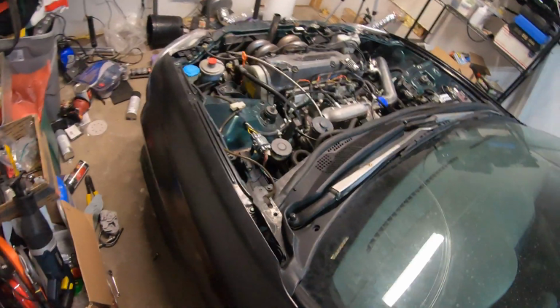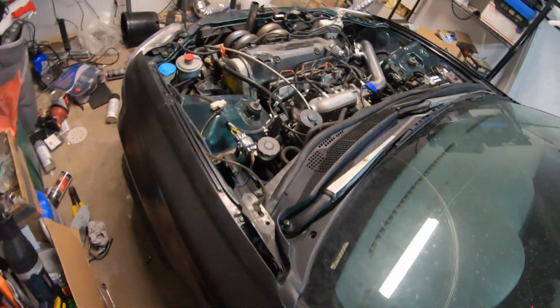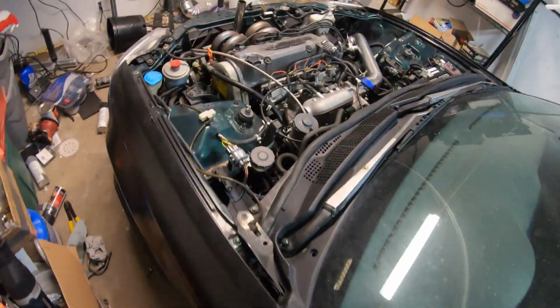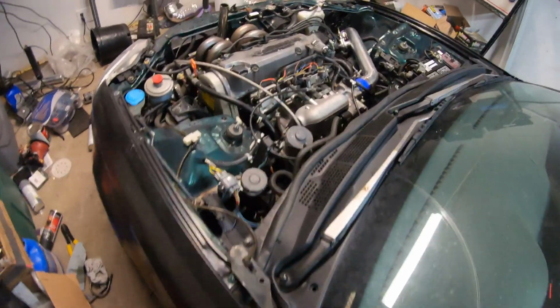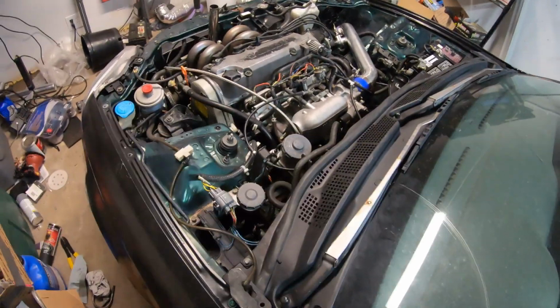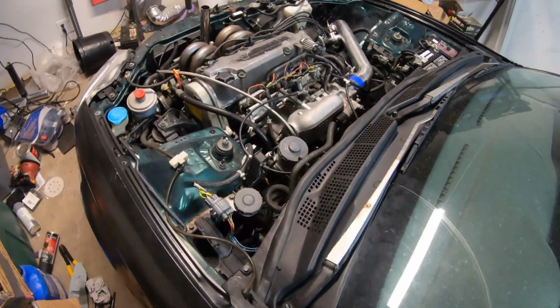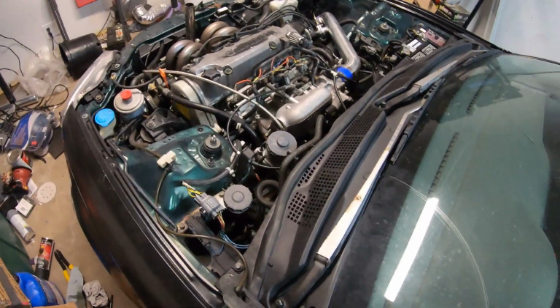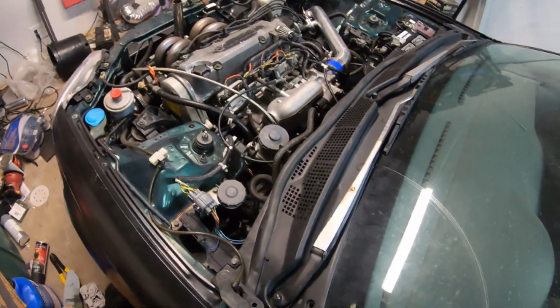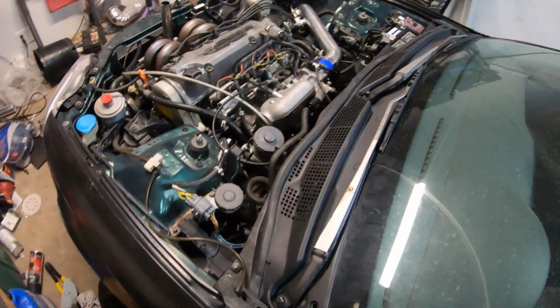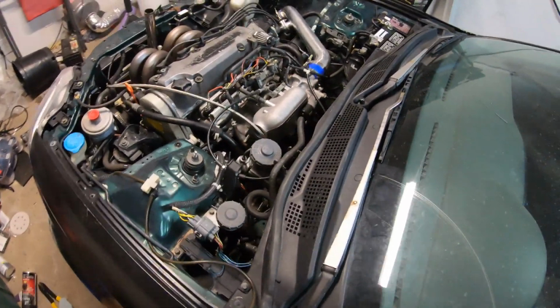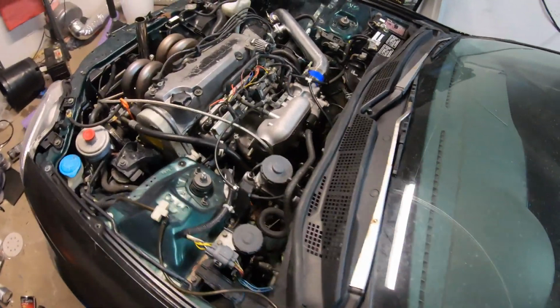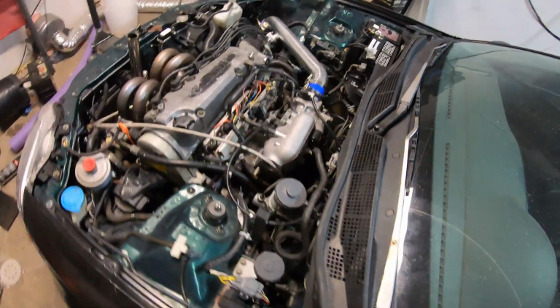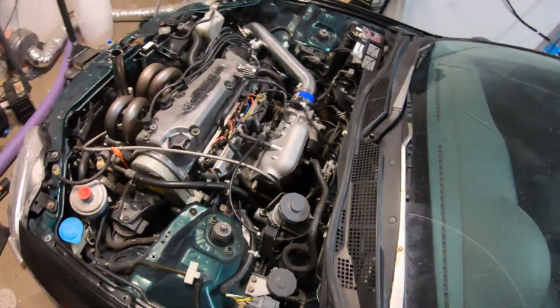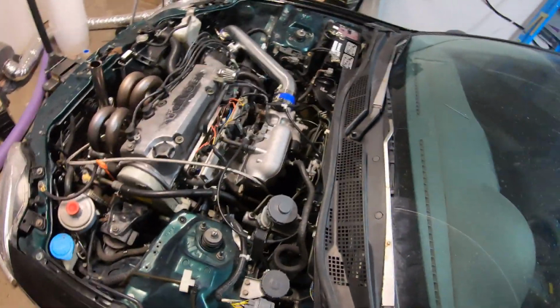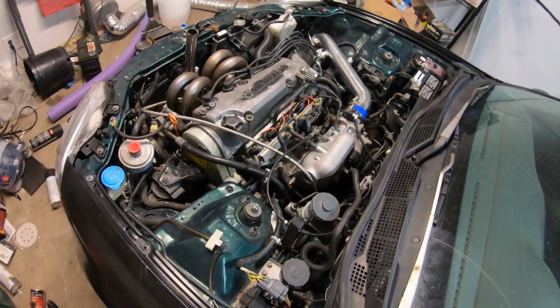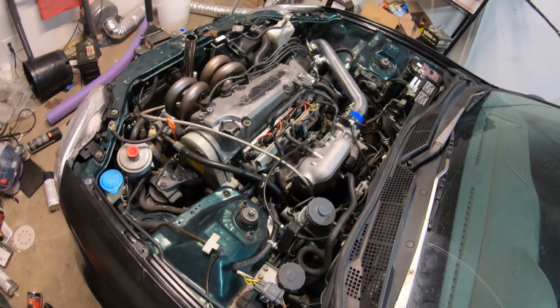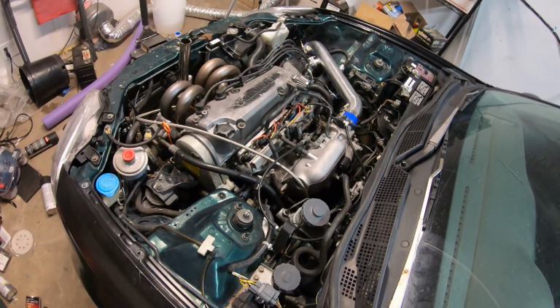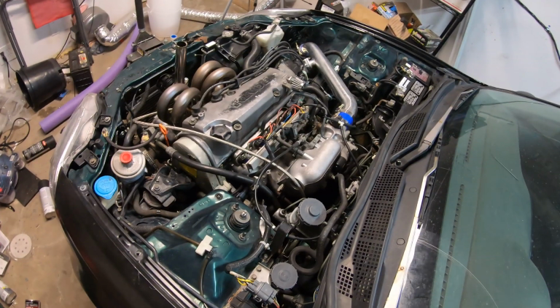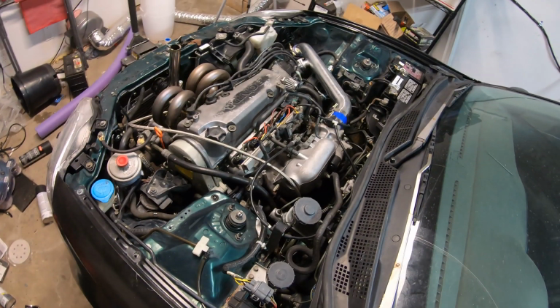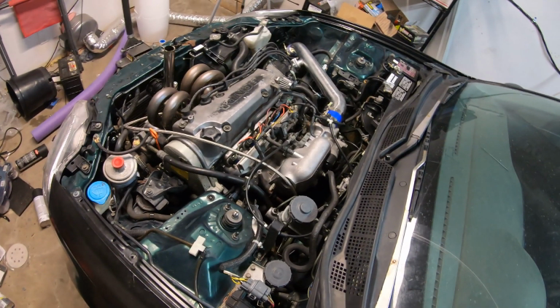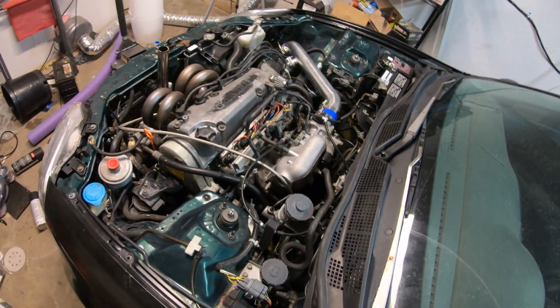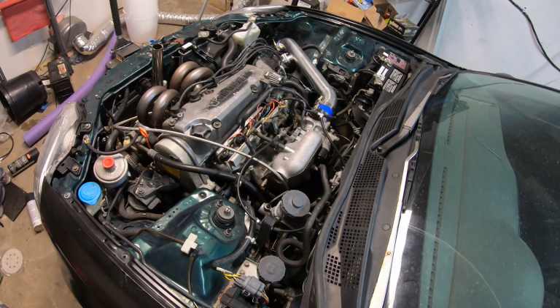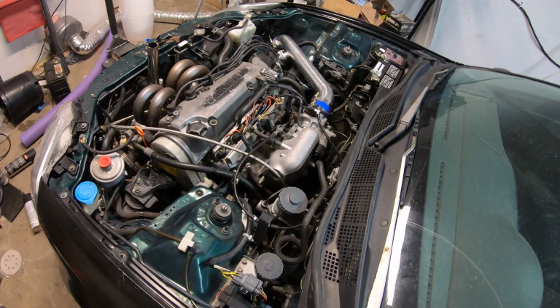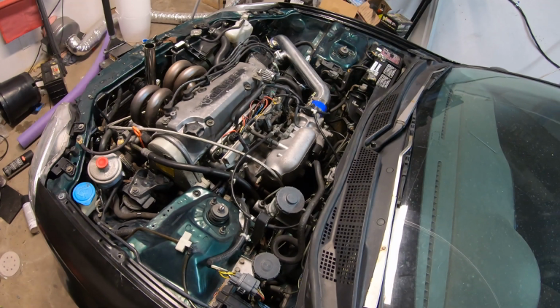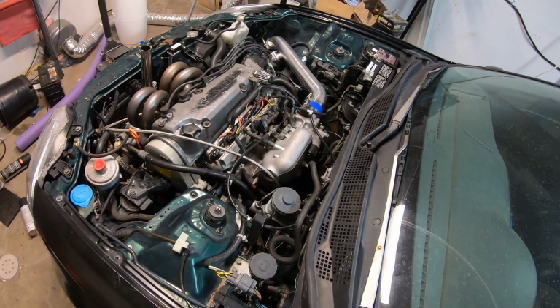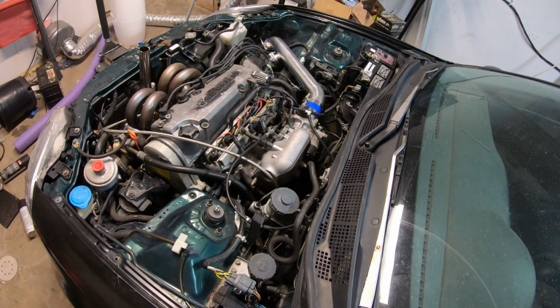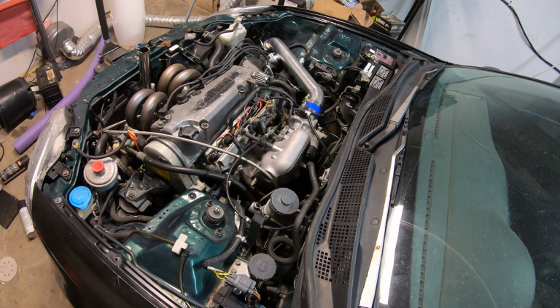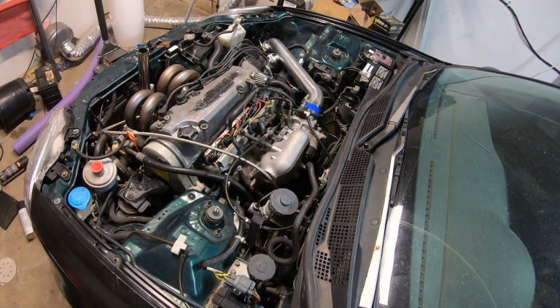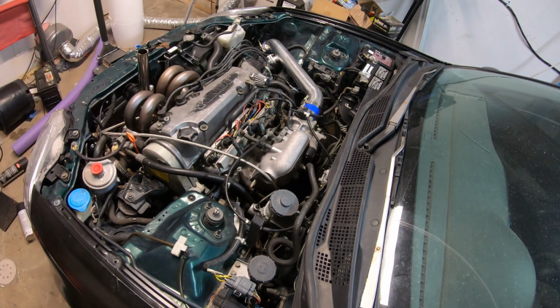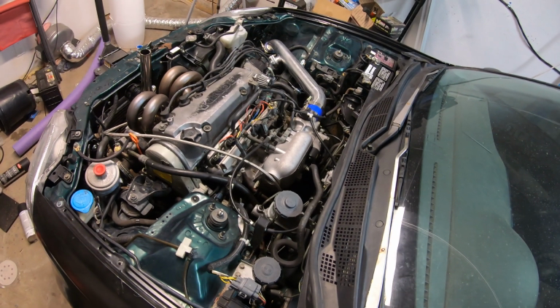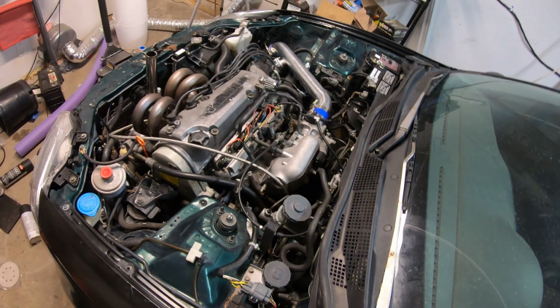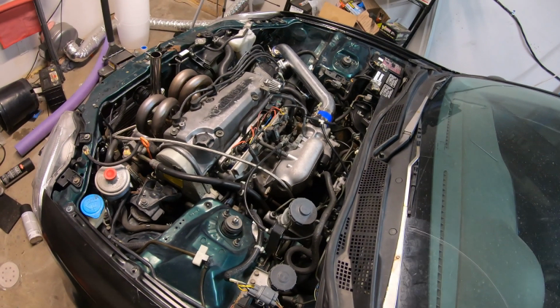So I'm going to get the strut tower bar on. And if there's time, then I'll go out and drive a little bit more.